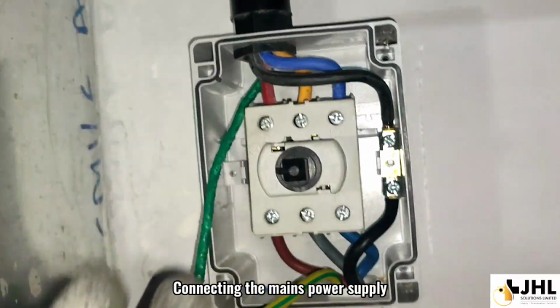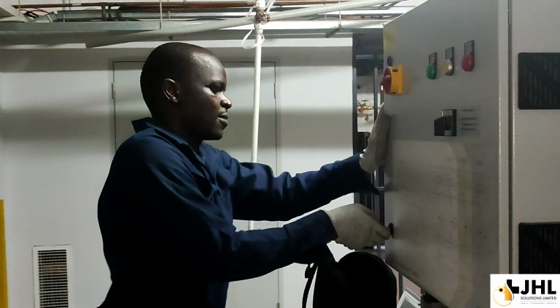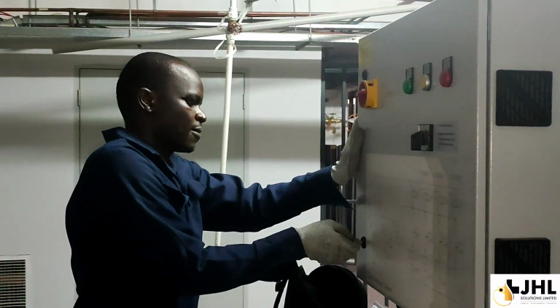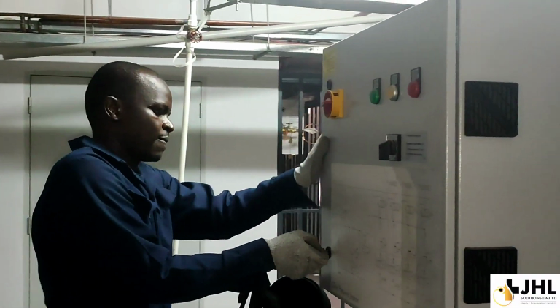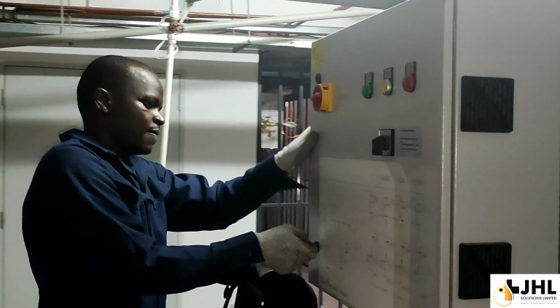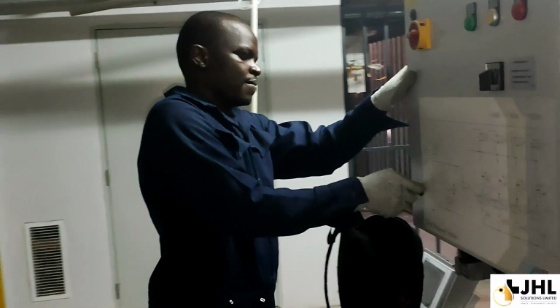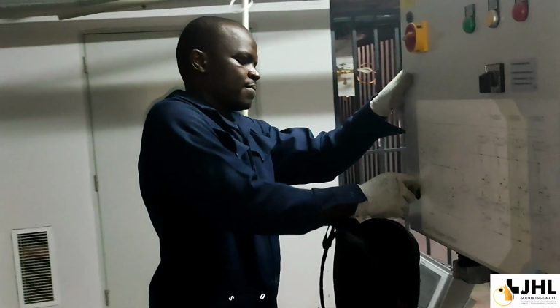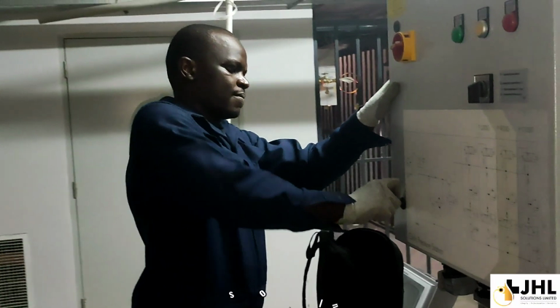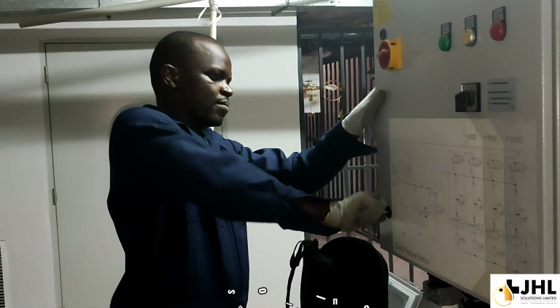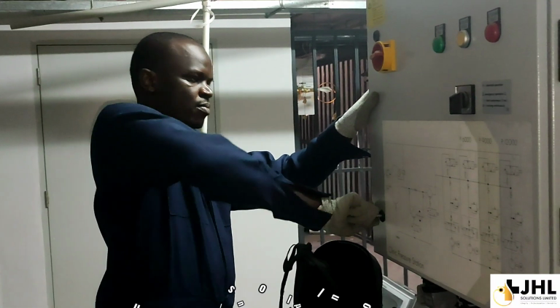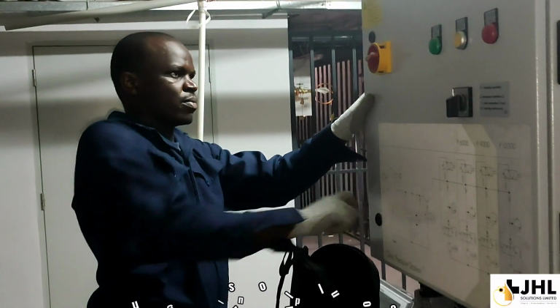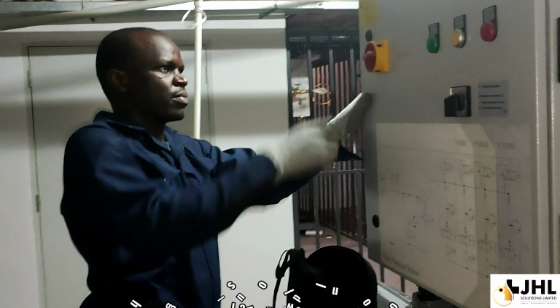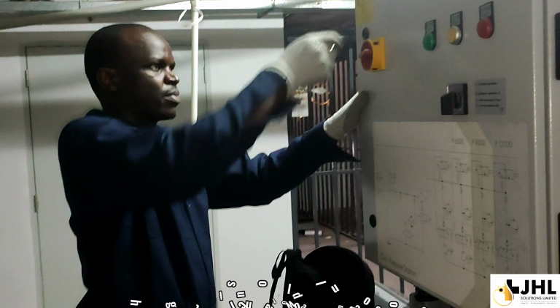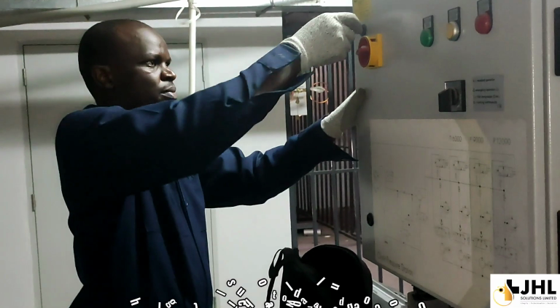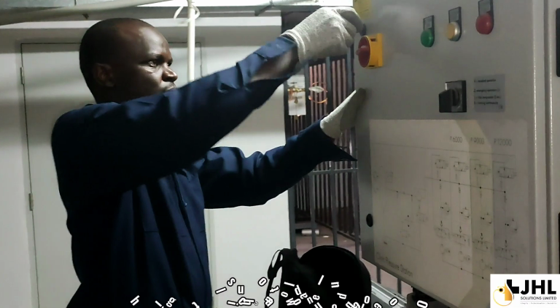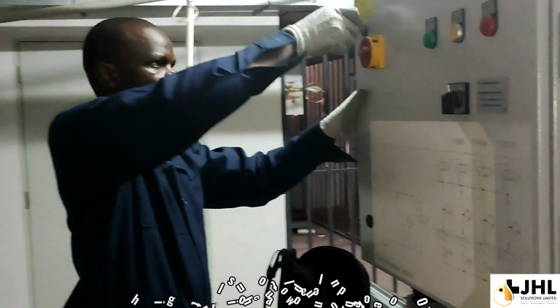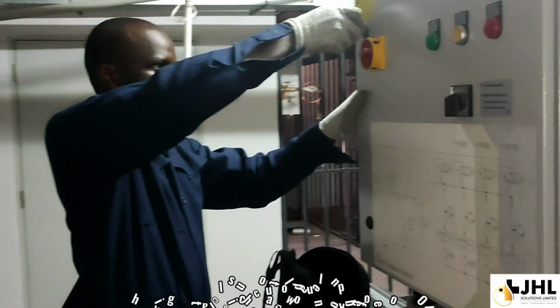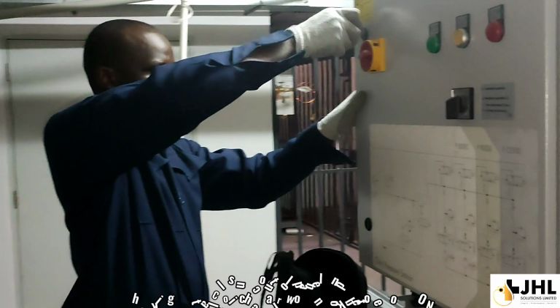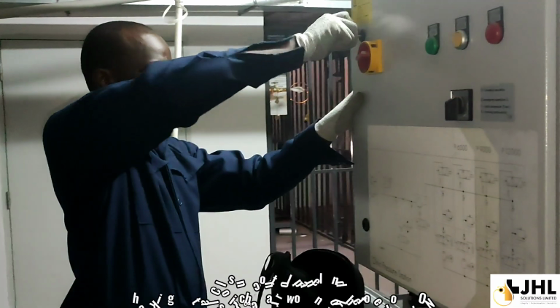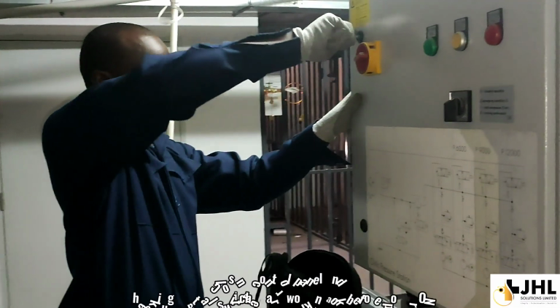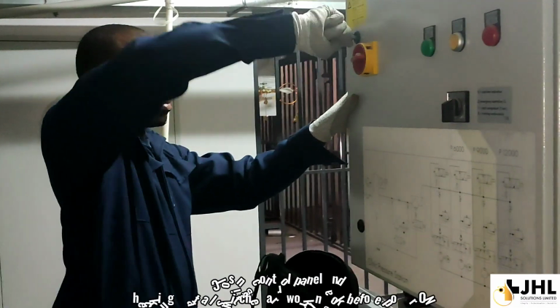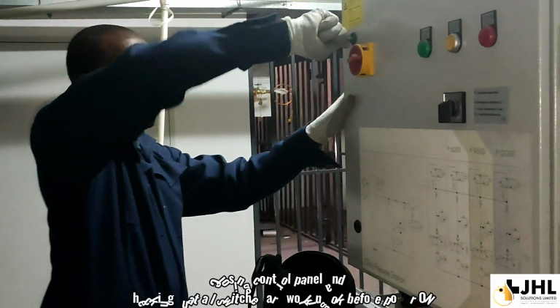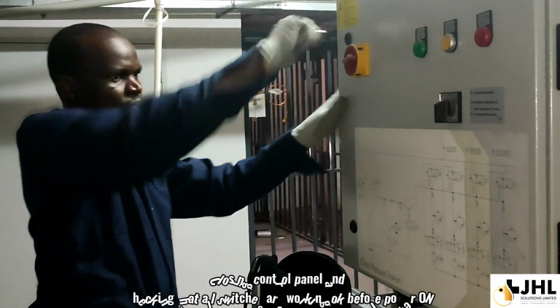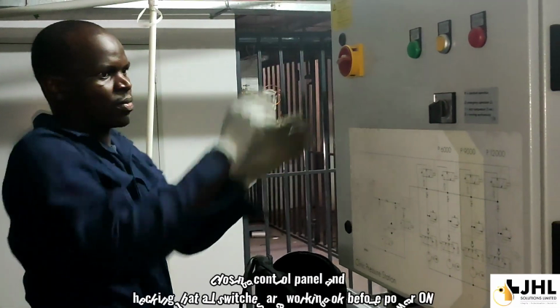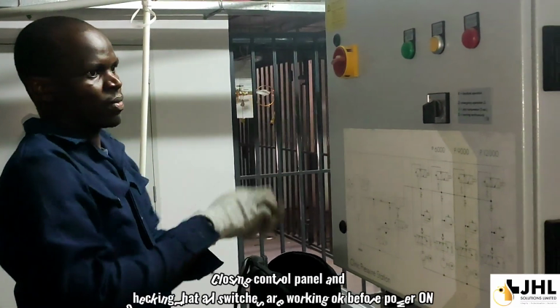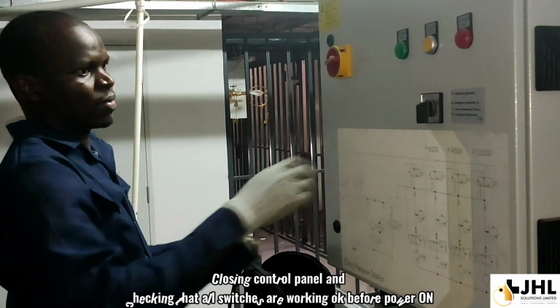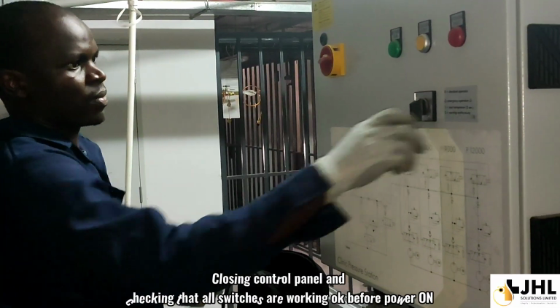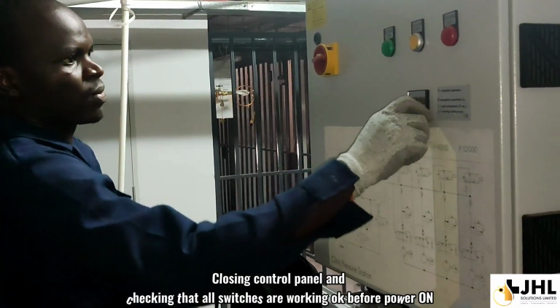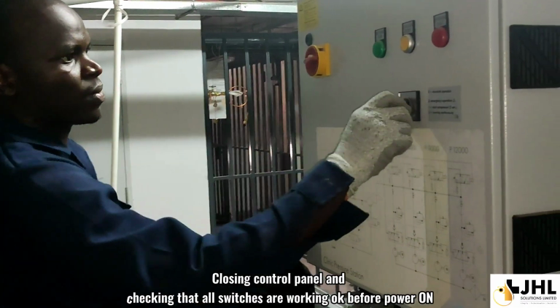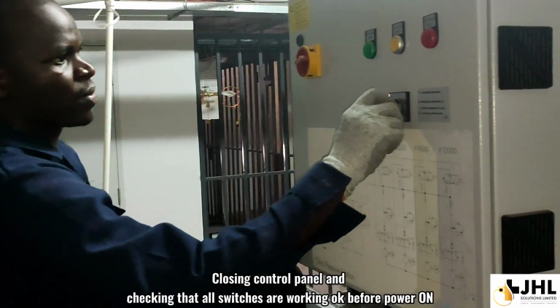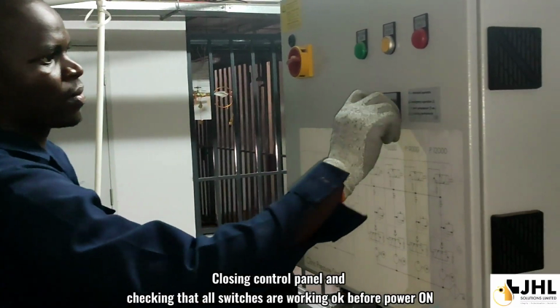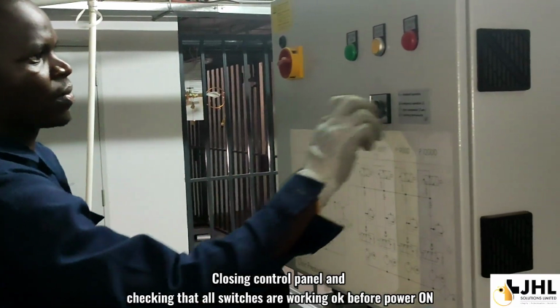Closing control panel and checking that all switches are working OK before power on.